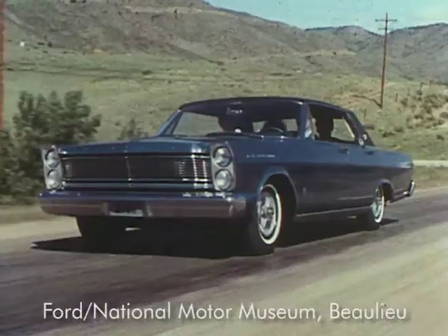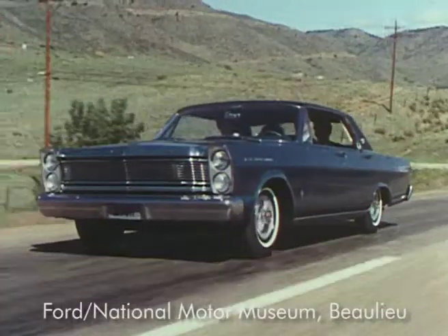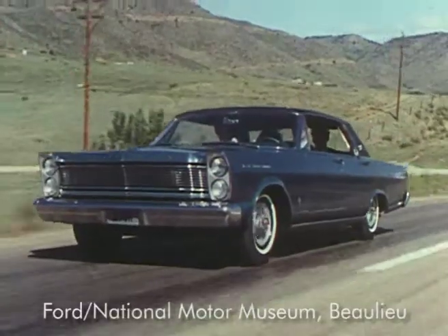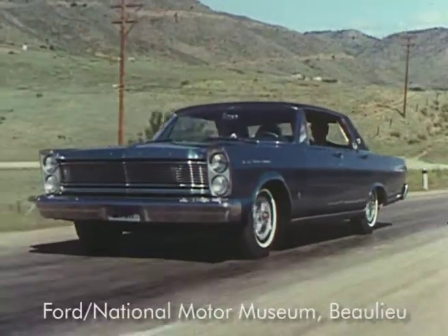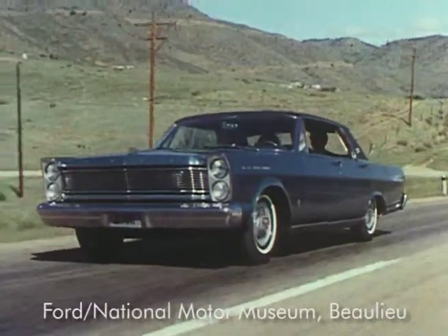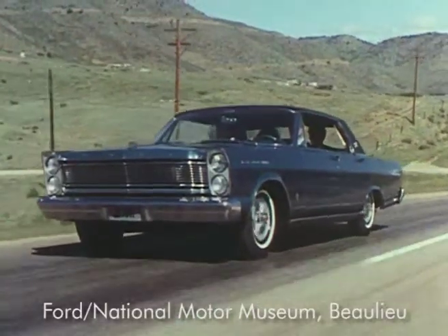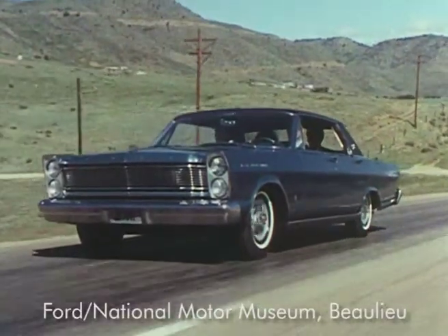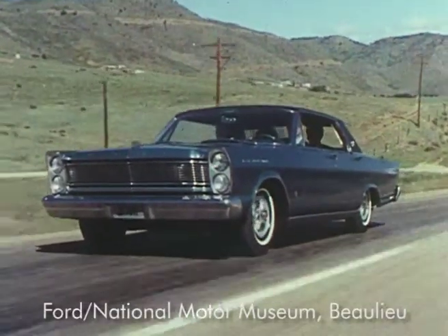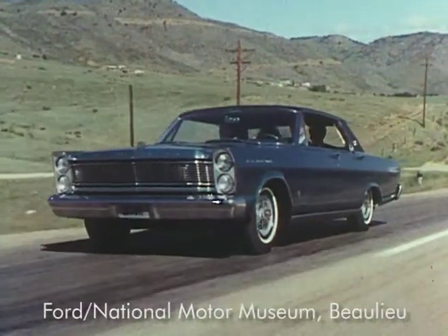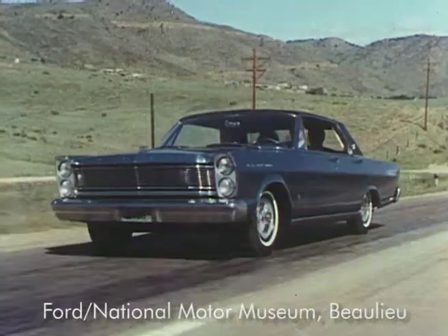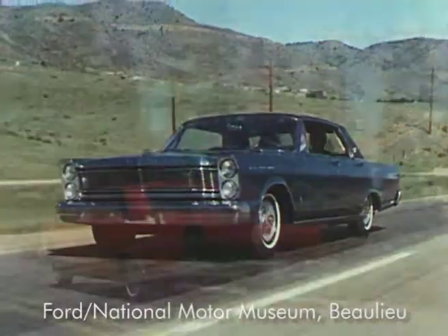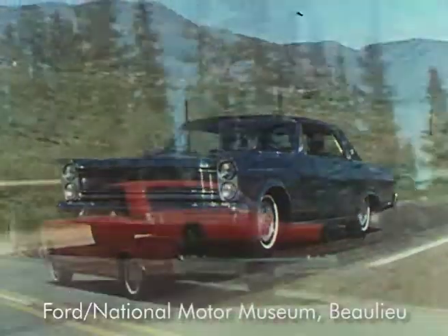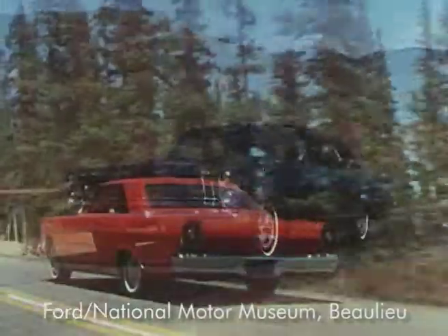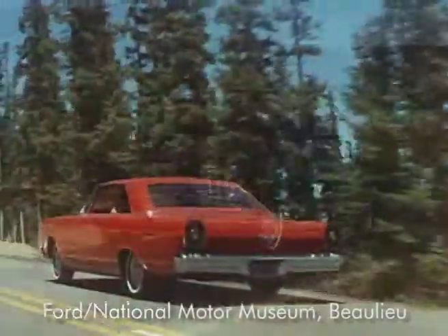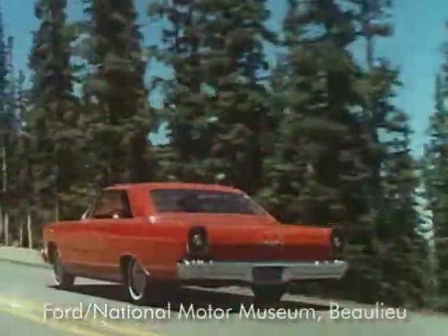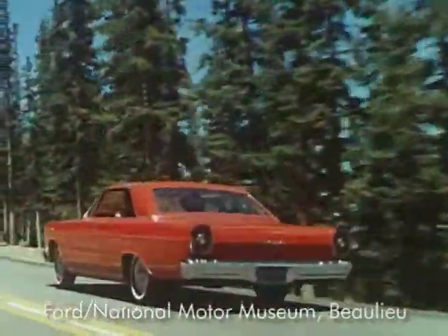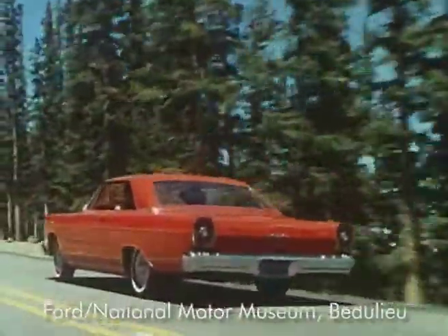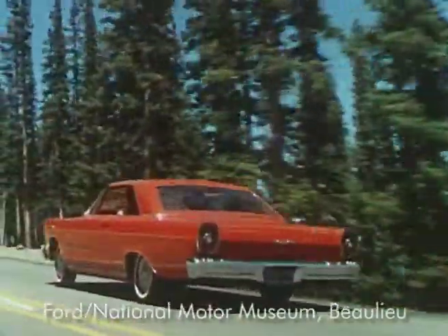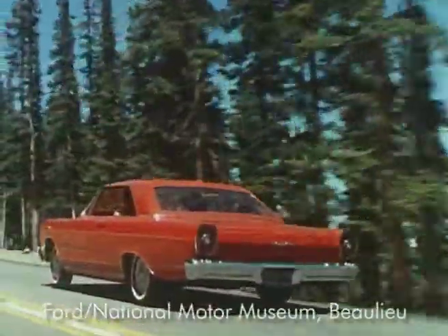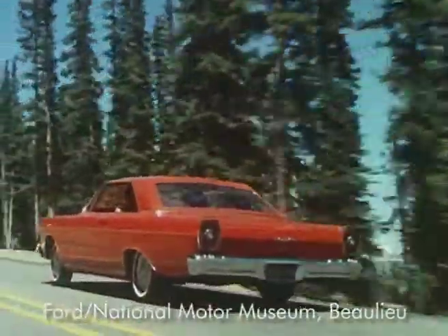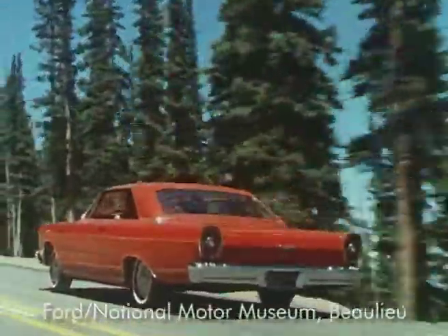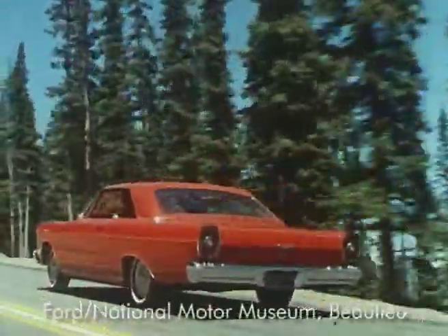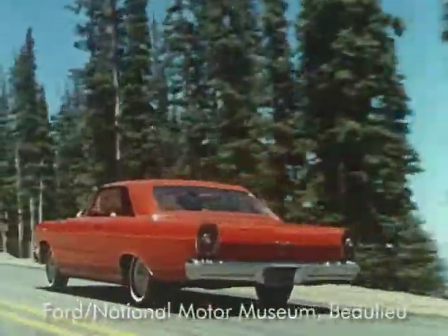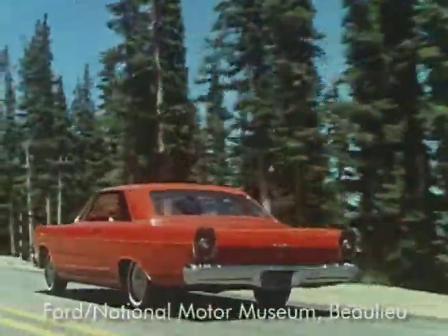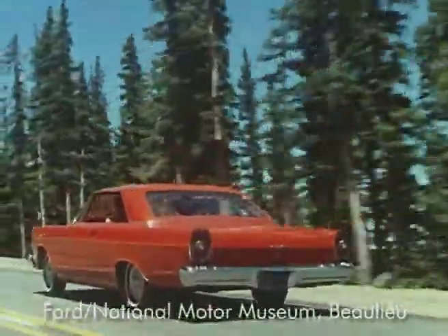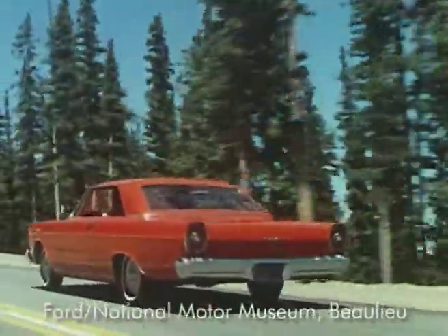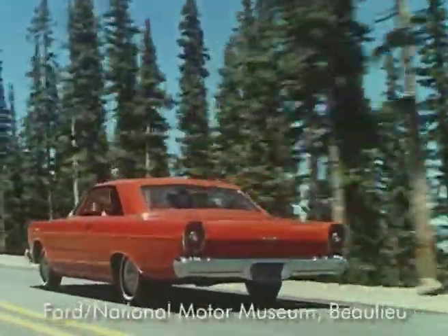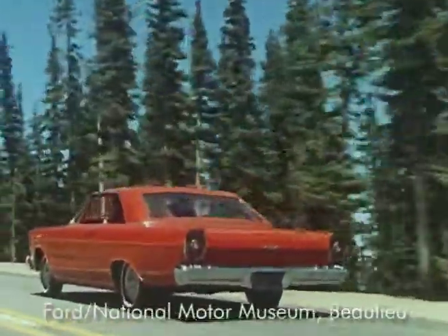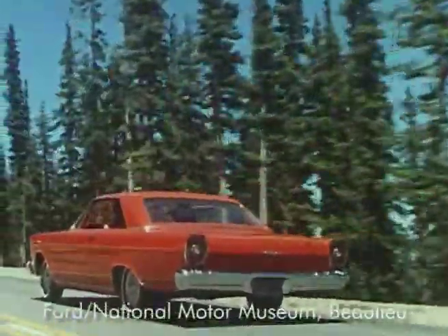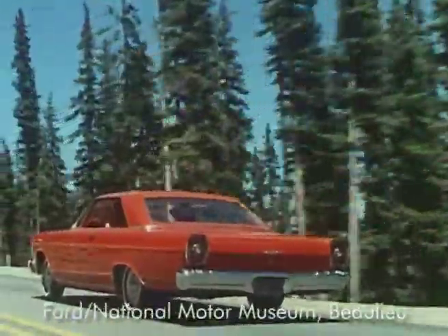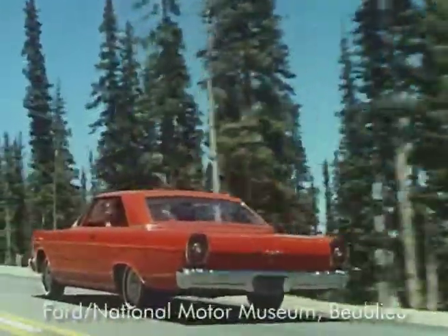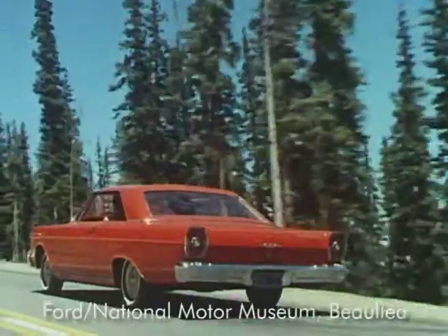More glamour, comfort, luxury, convenience, performance, safety, dependability, economy.